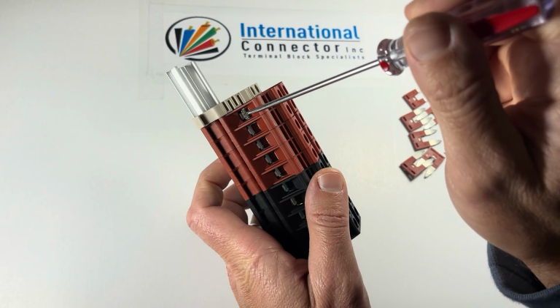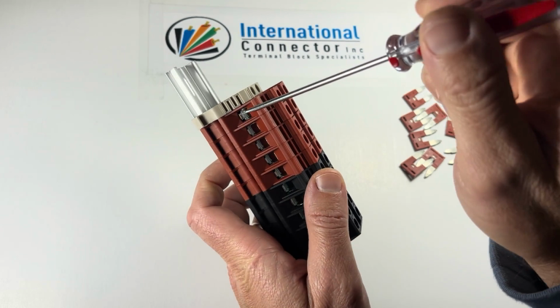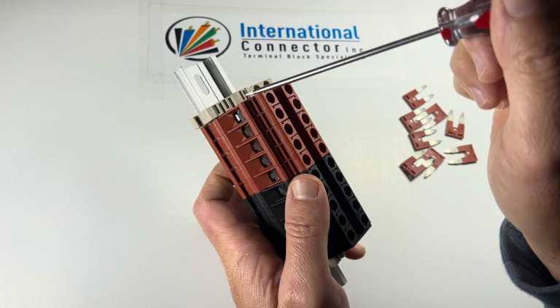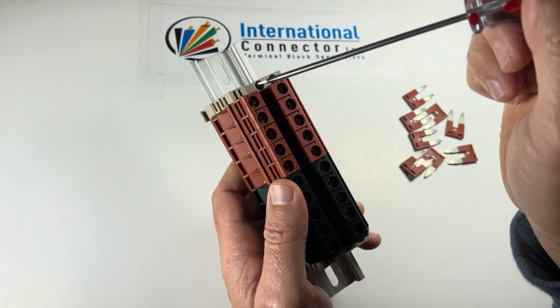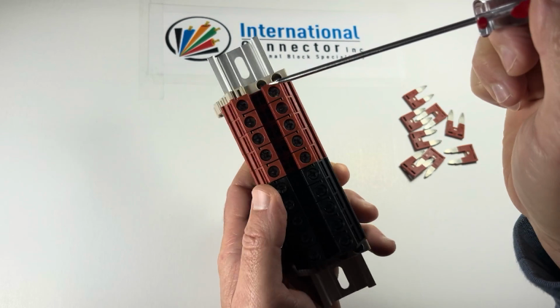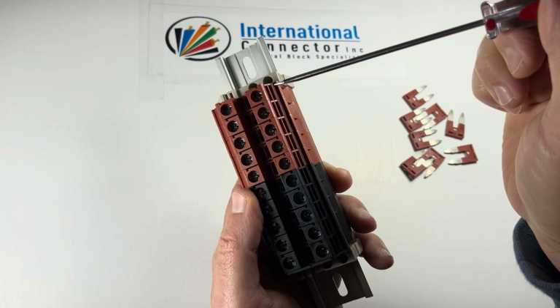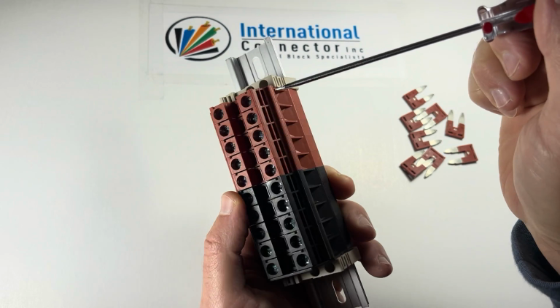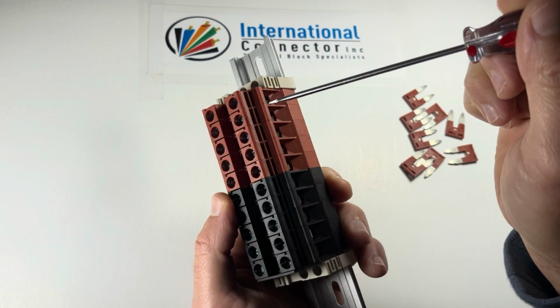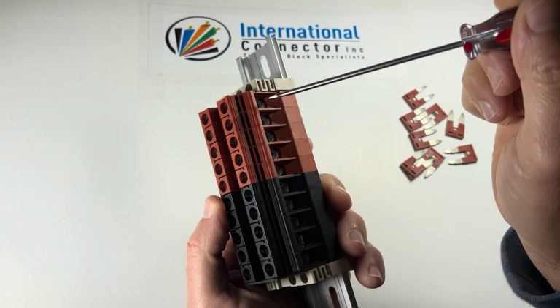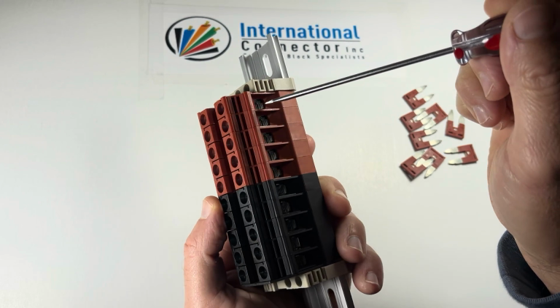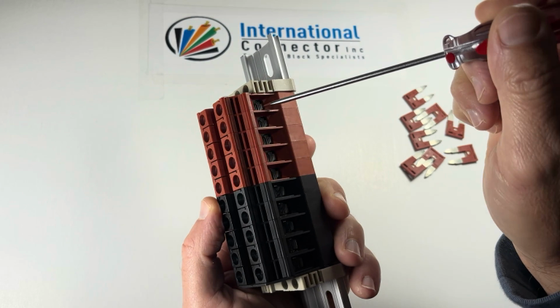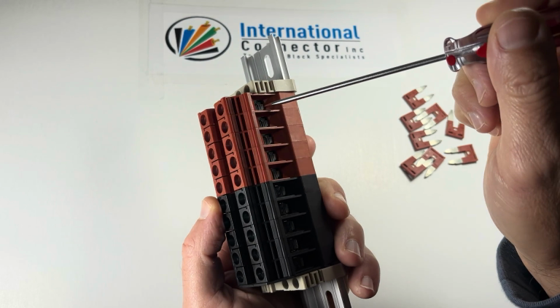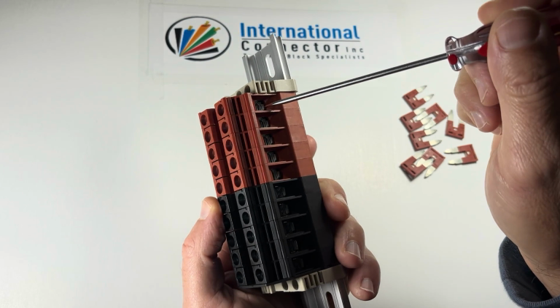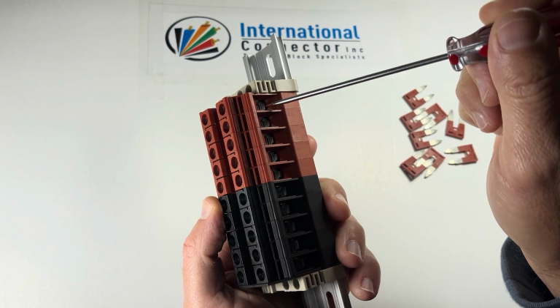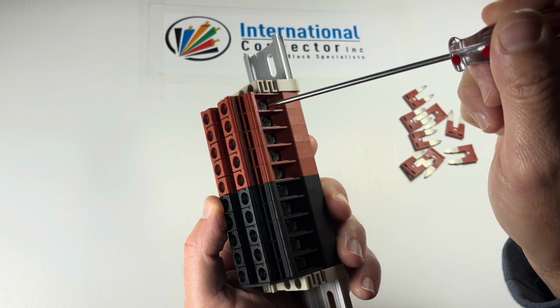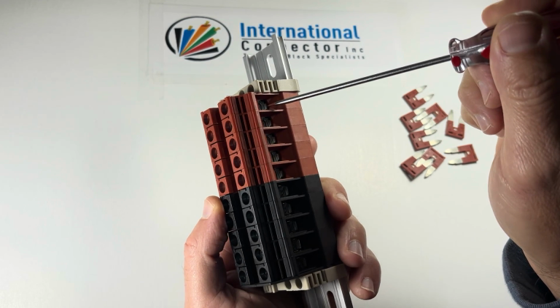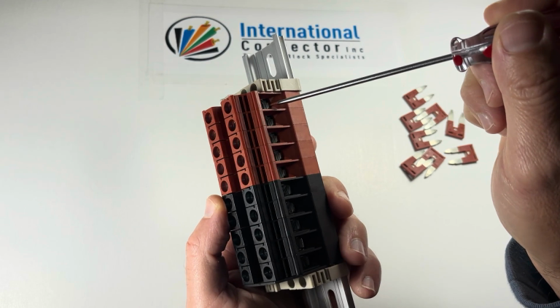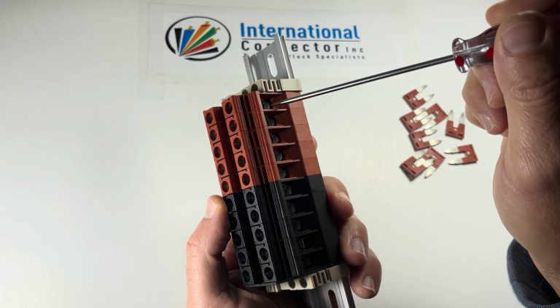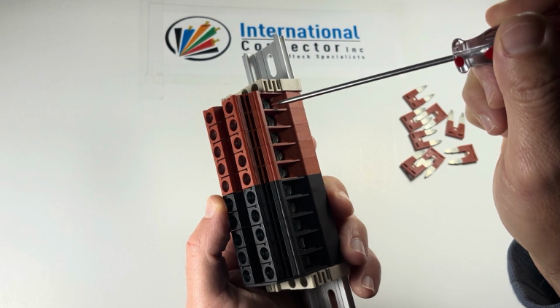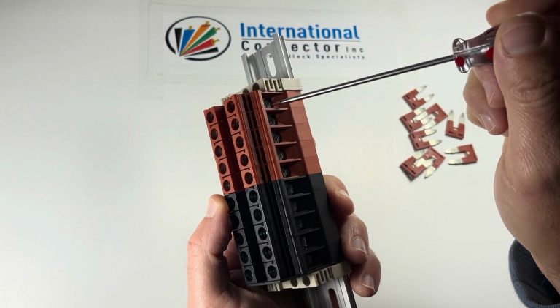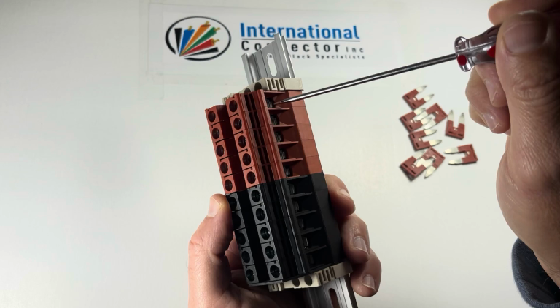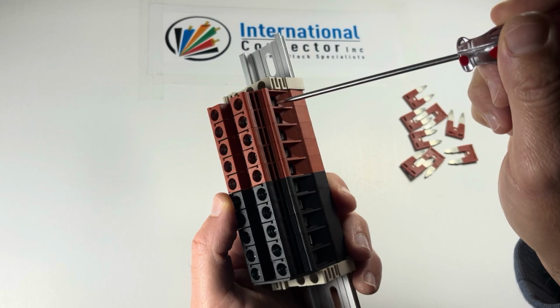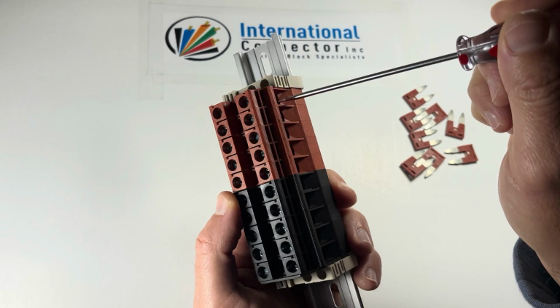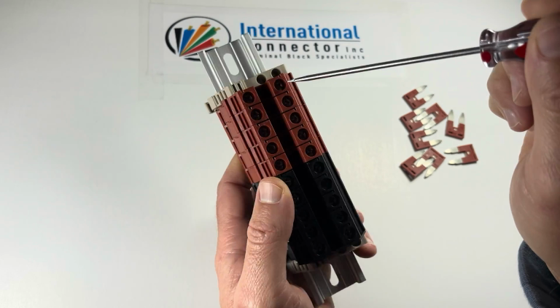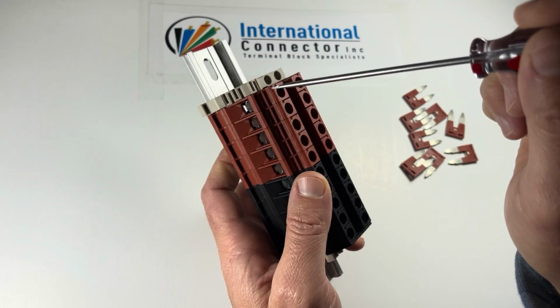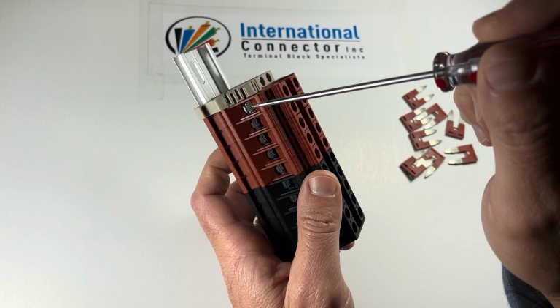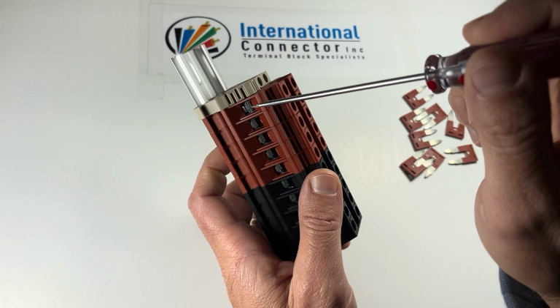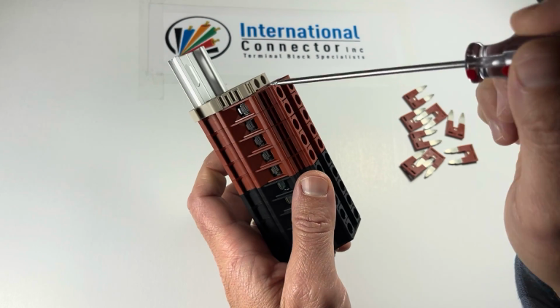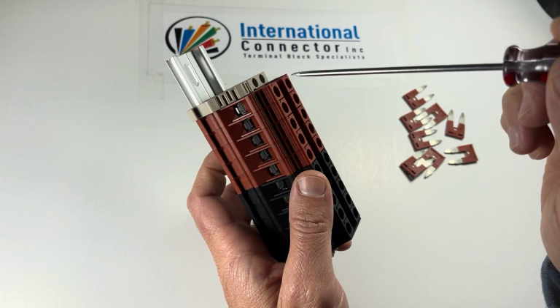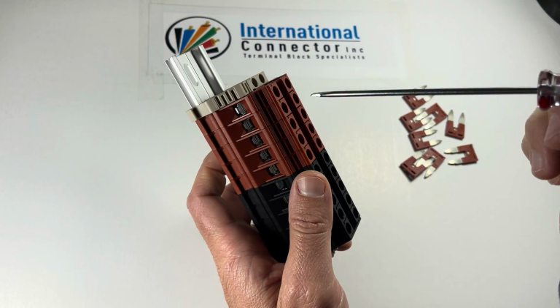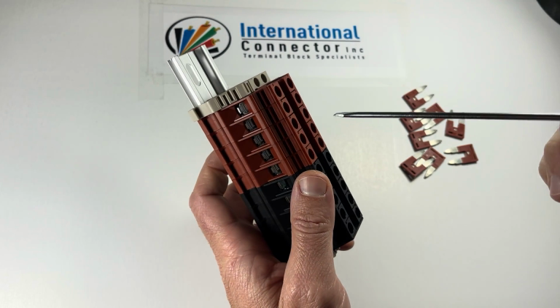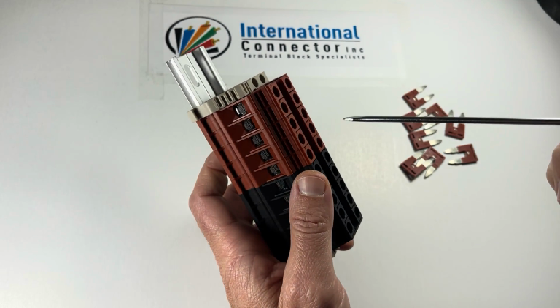But it's a very nice, efficient, clean way to do it. Solid, secure connections.